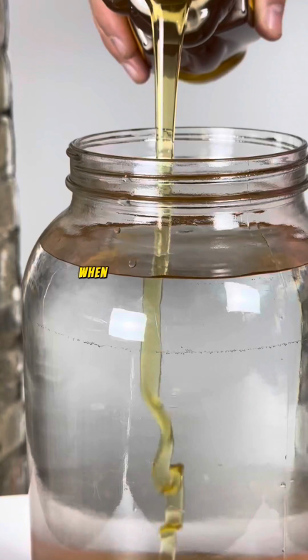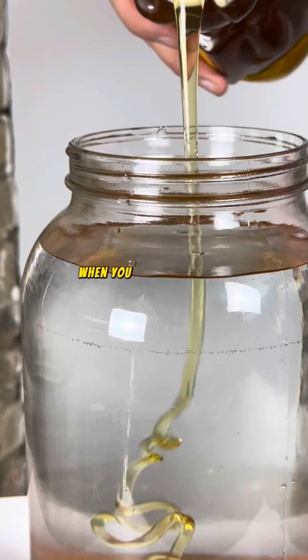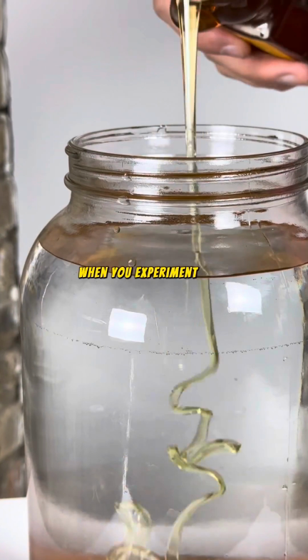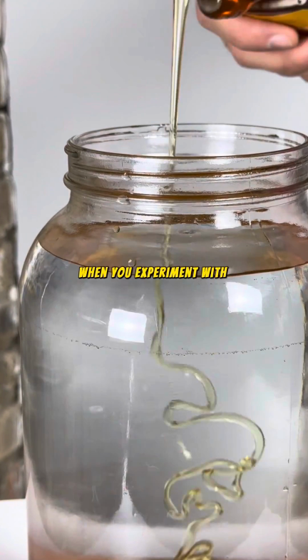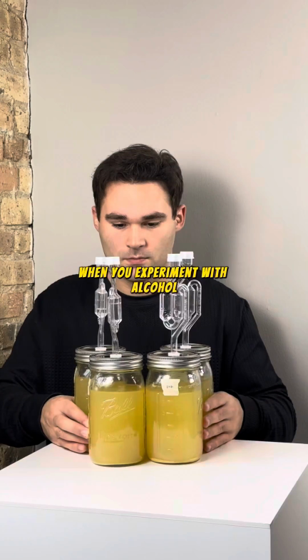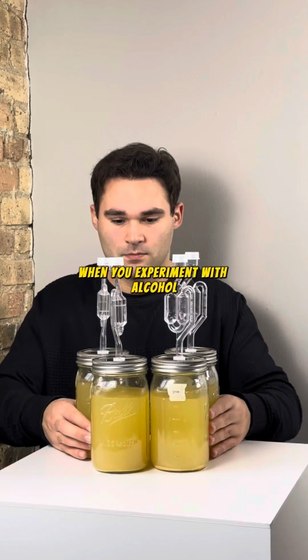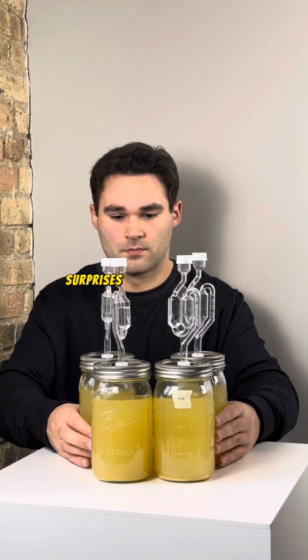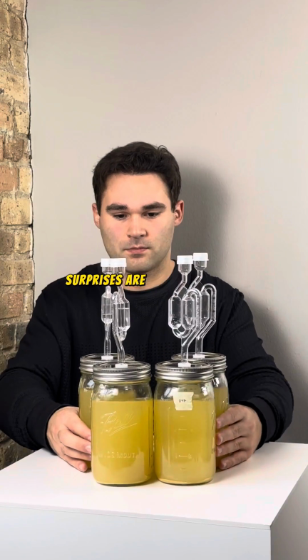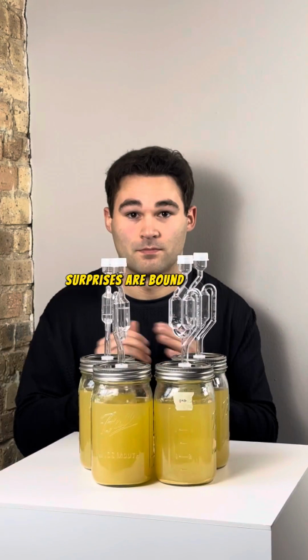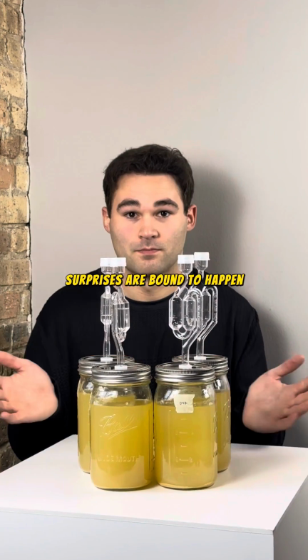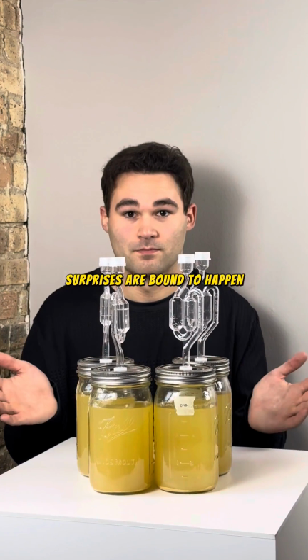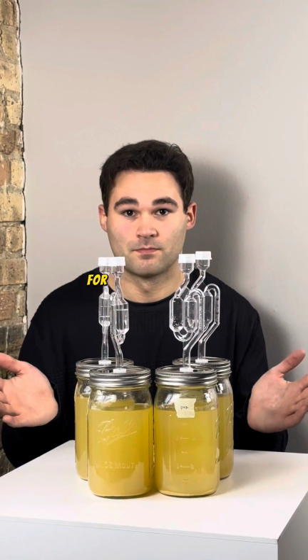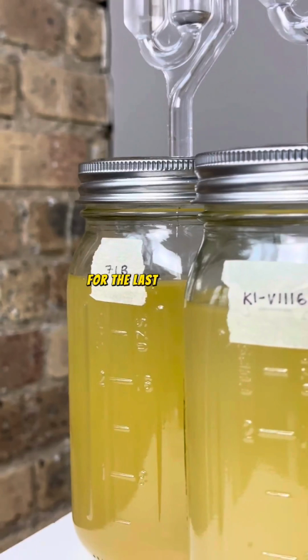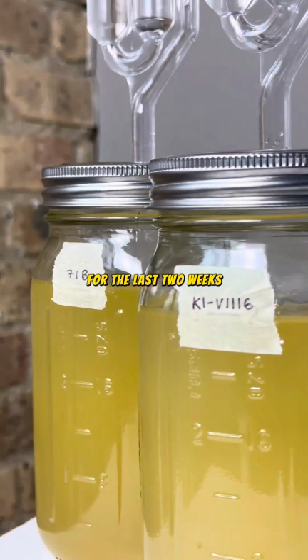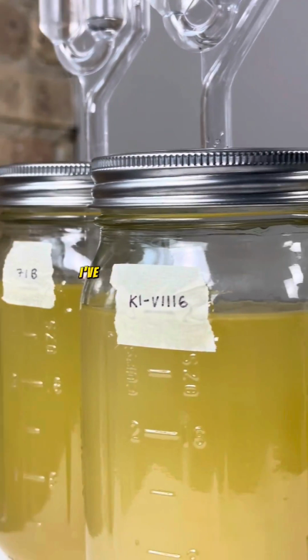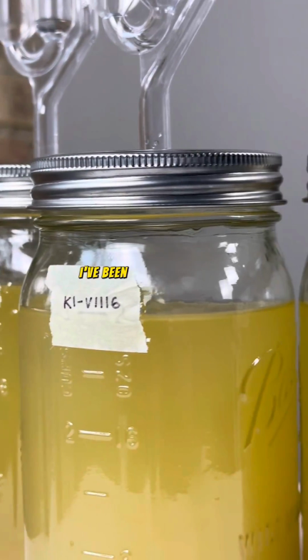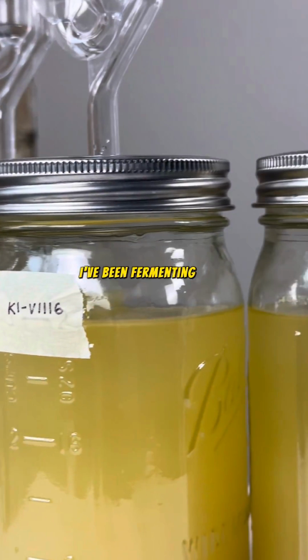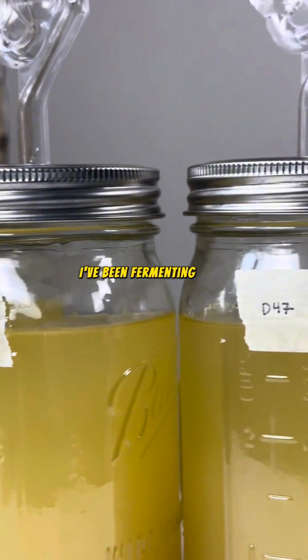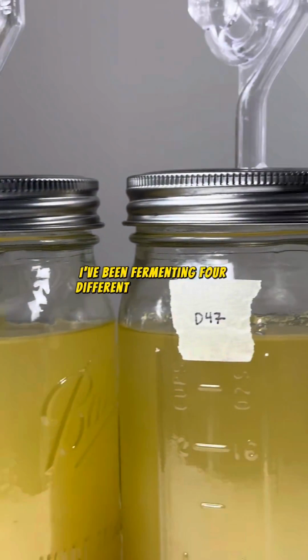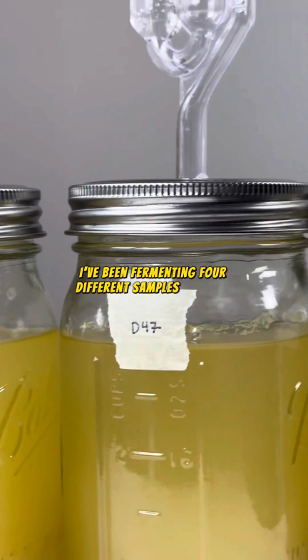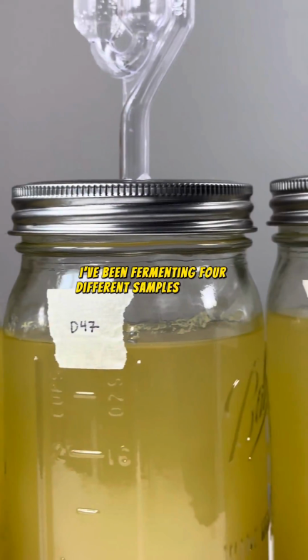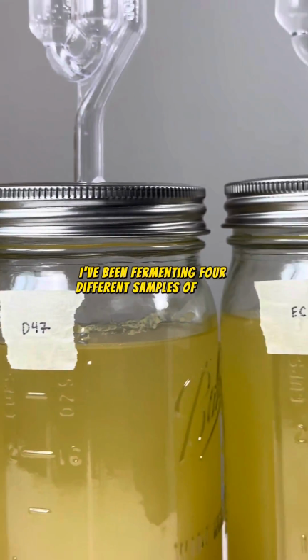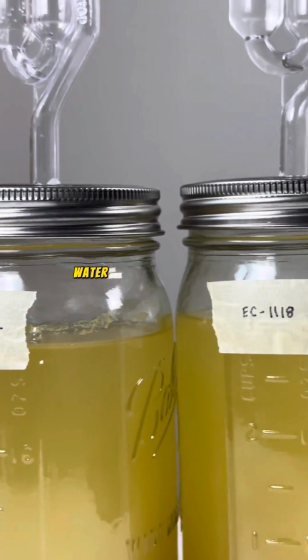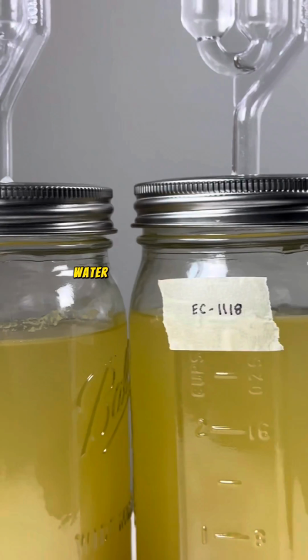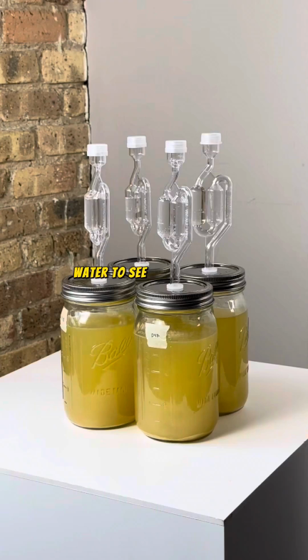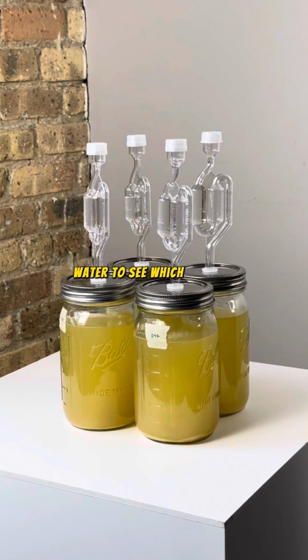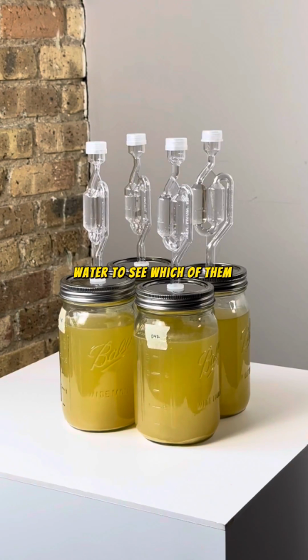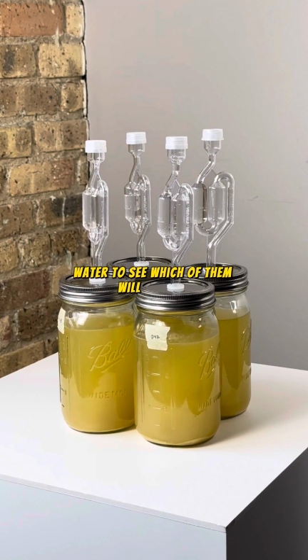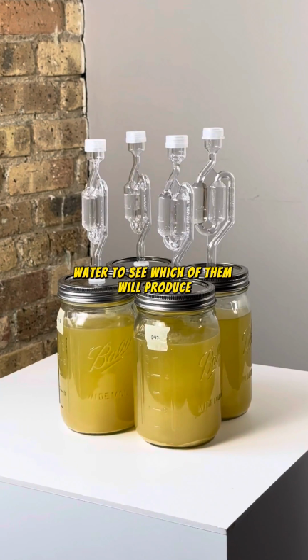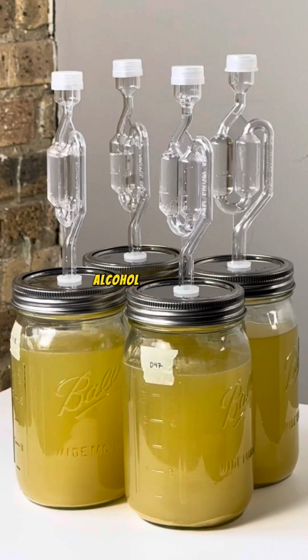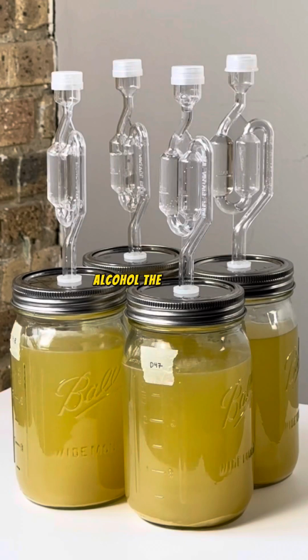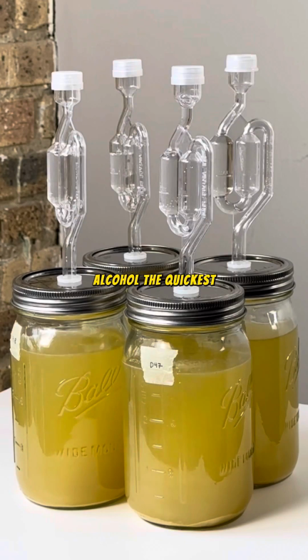When you experiment with alcohol, surprises are bound to happen. For the last two weeks, I've been fermenting four different samples of honey water to see which of them will produce alcohol the quickest.